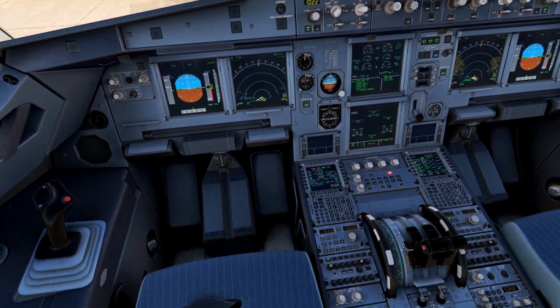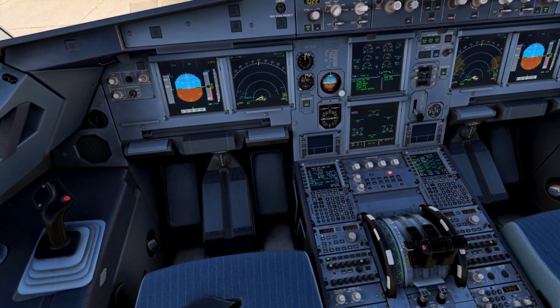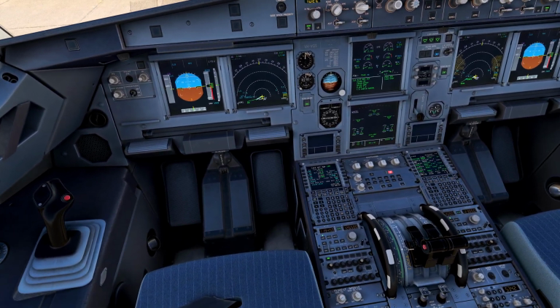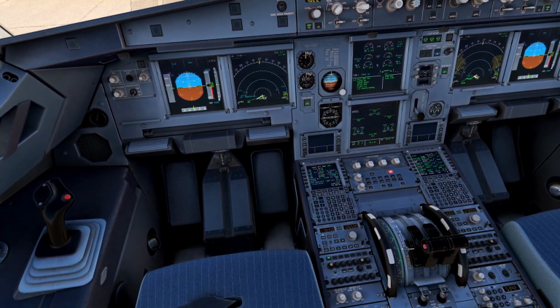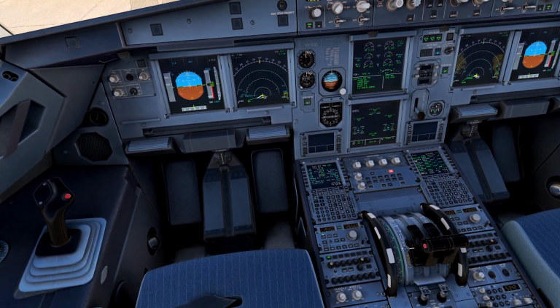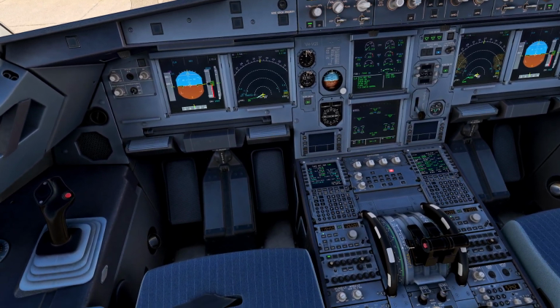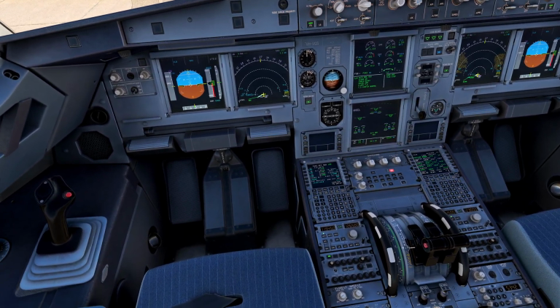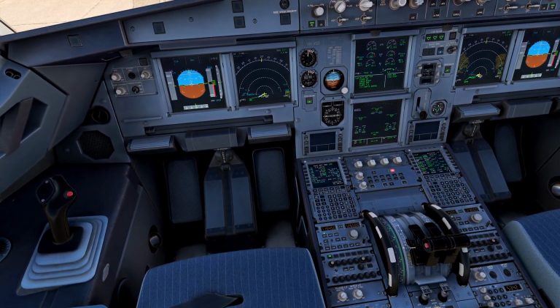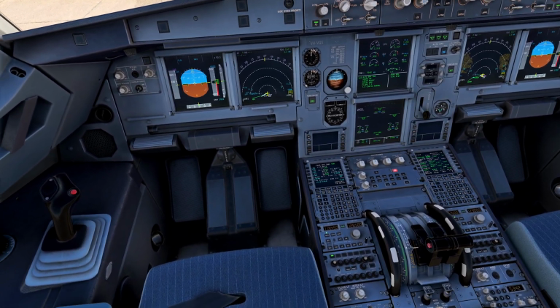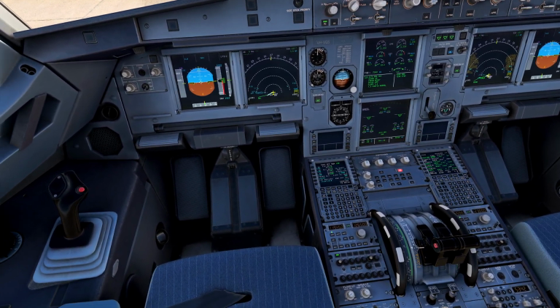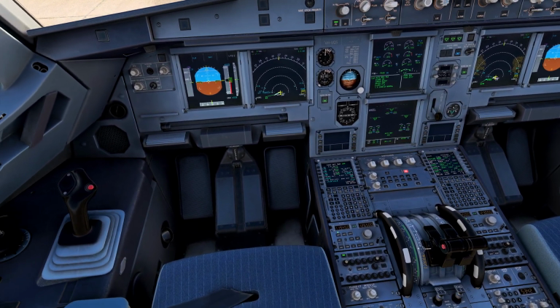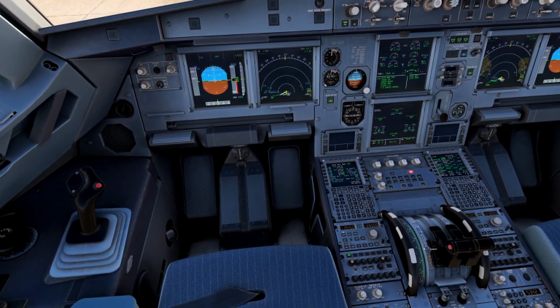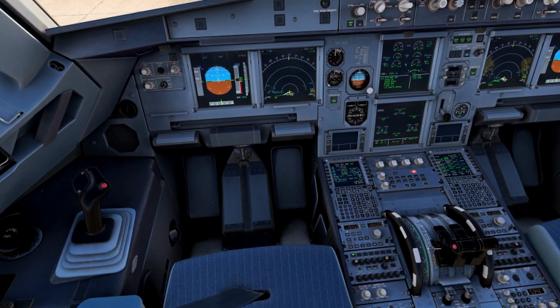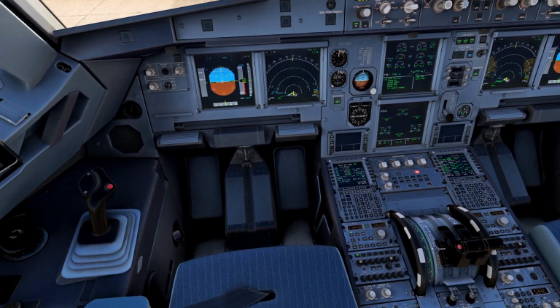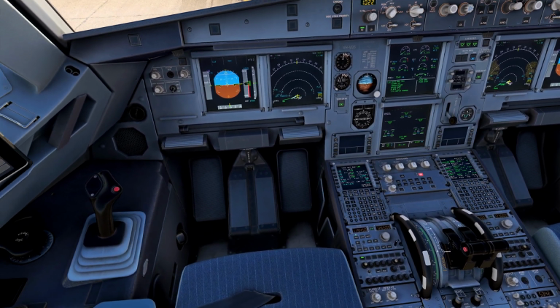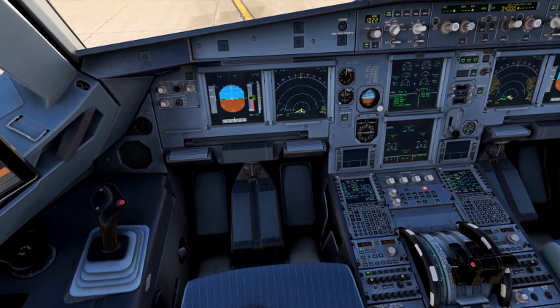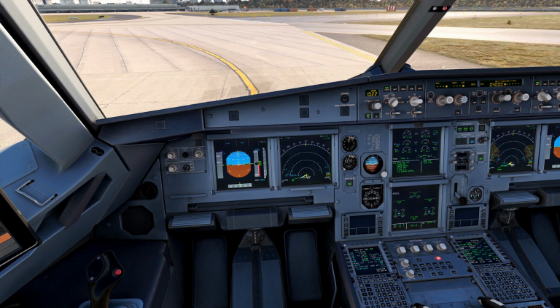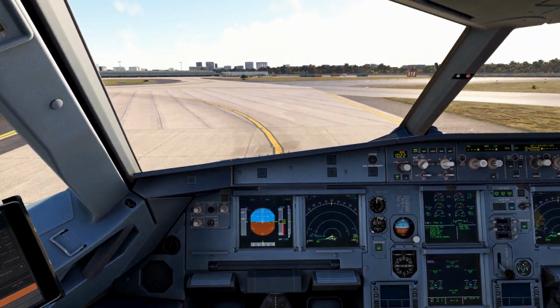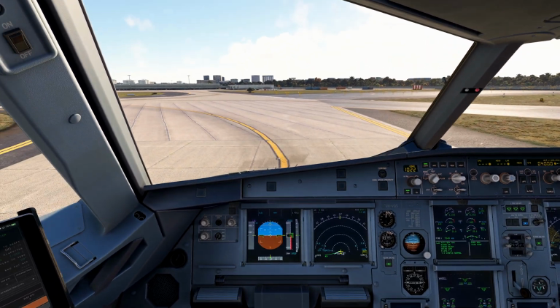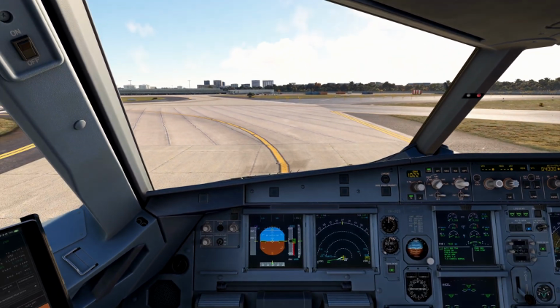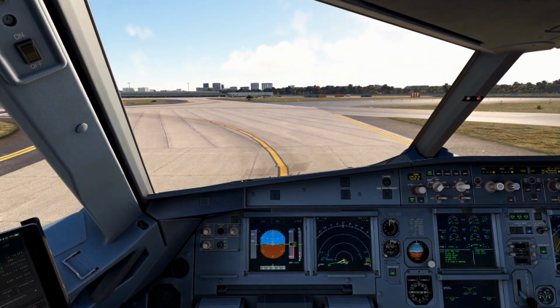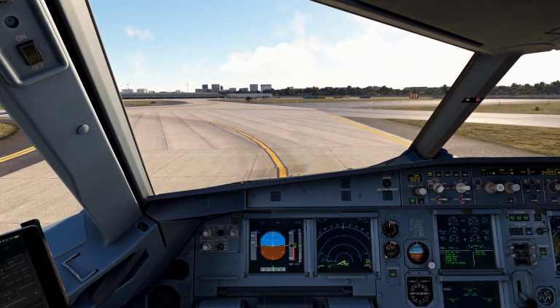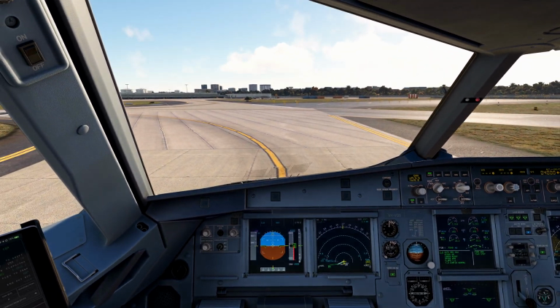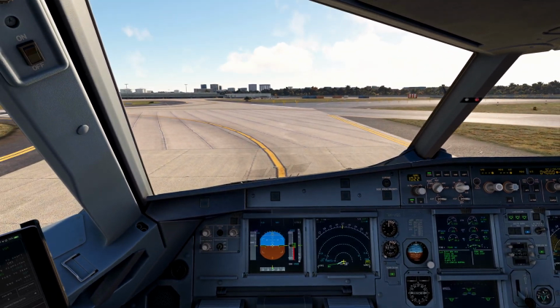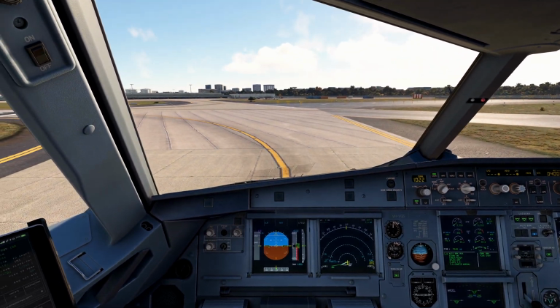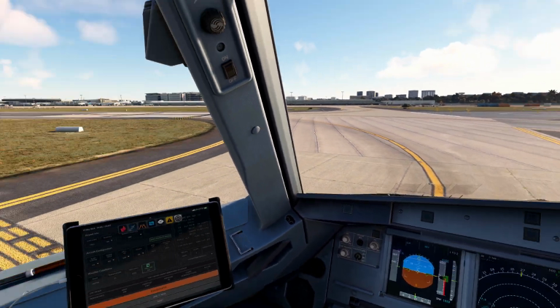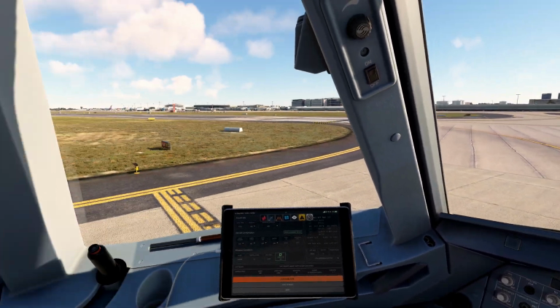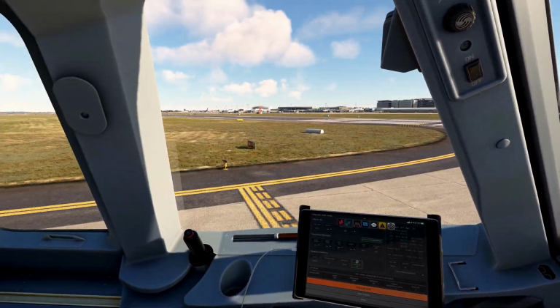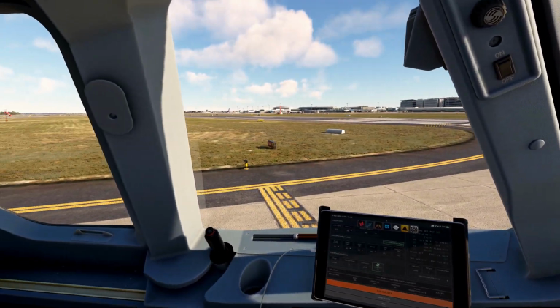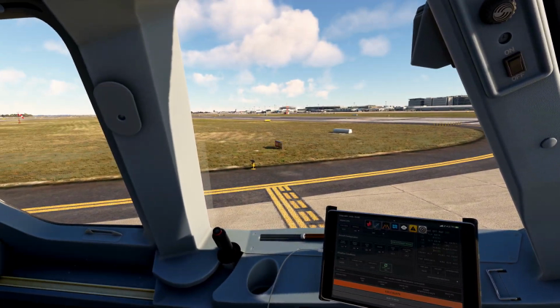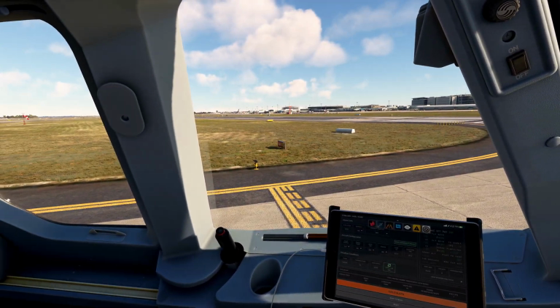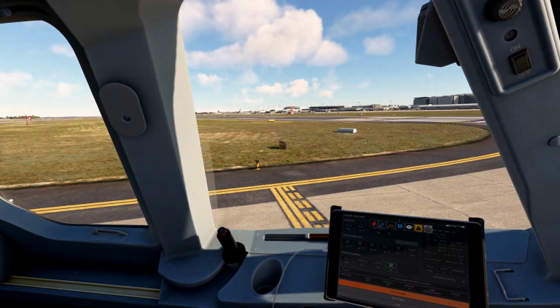Q-Link 123D, Sydney Tower. Winds 130 at 11, runway 16R, cleared for takeoff.